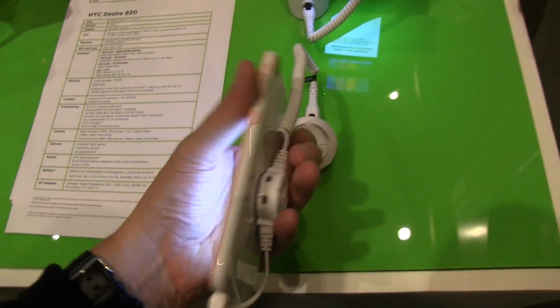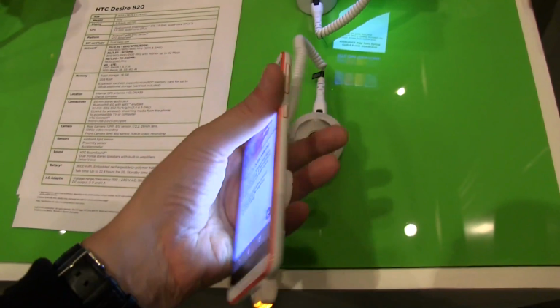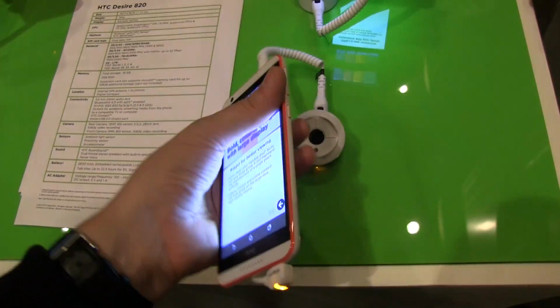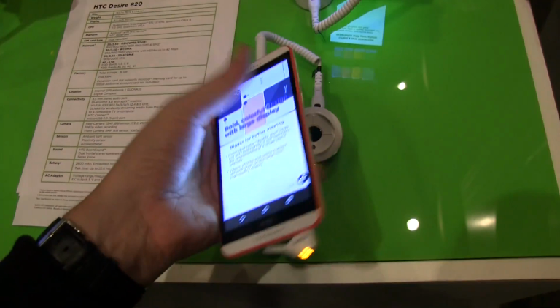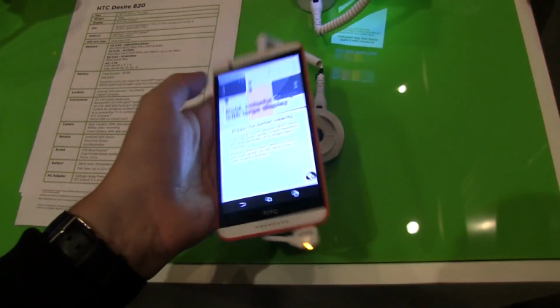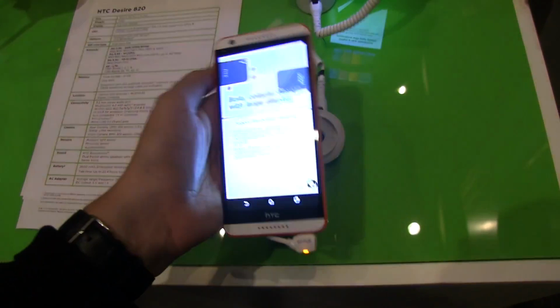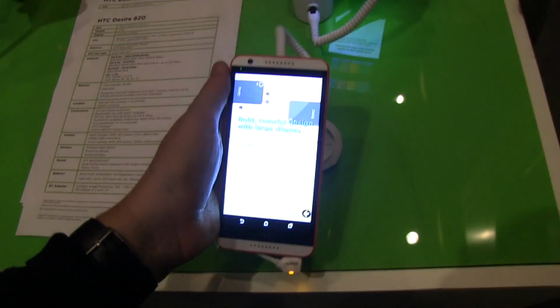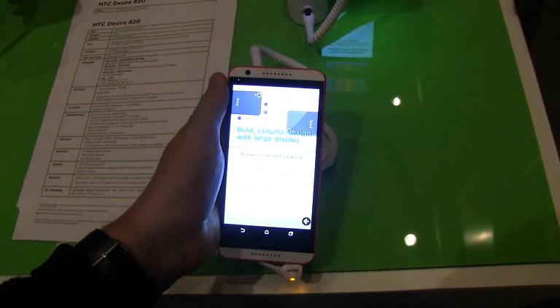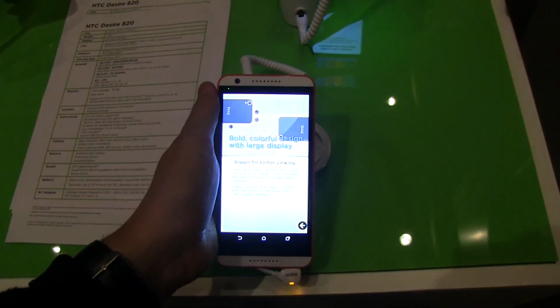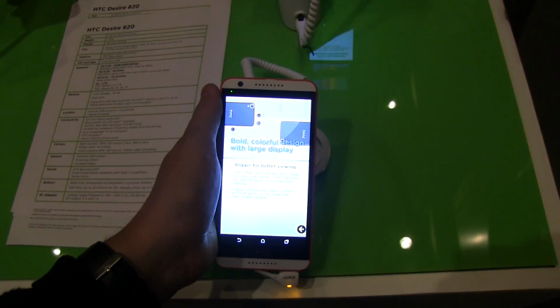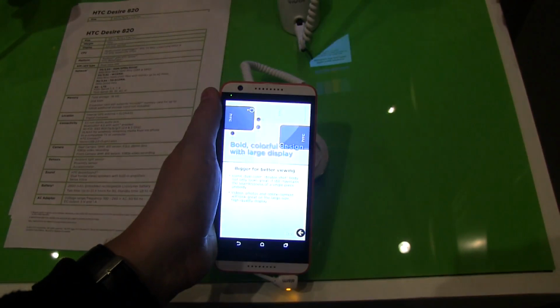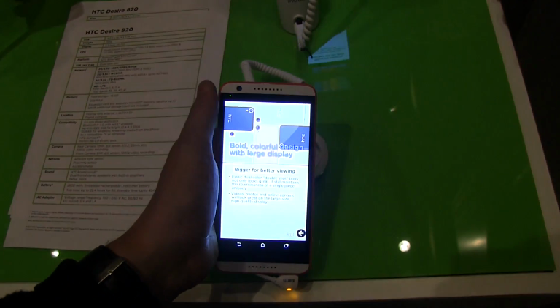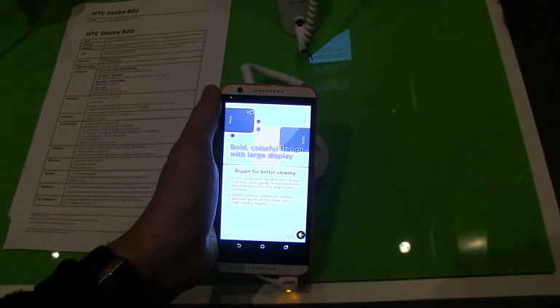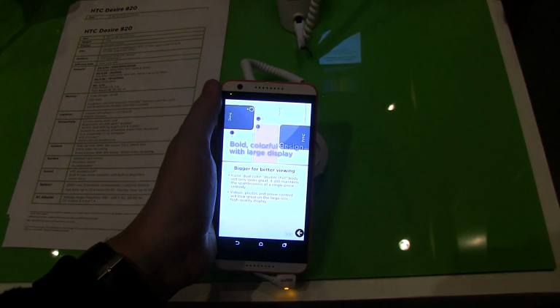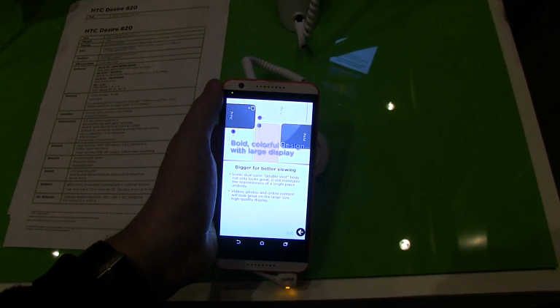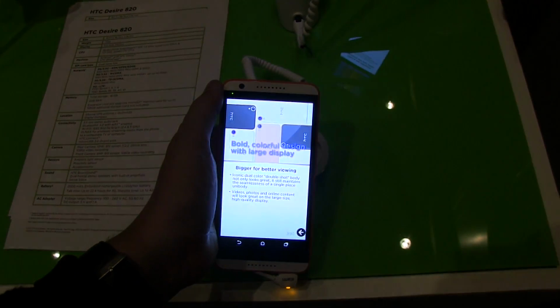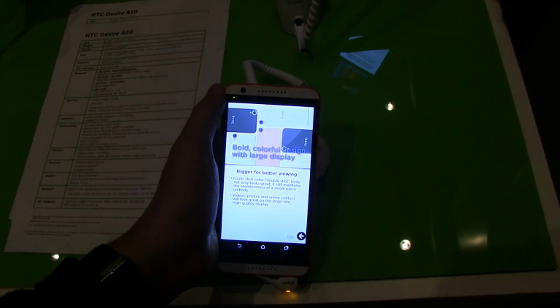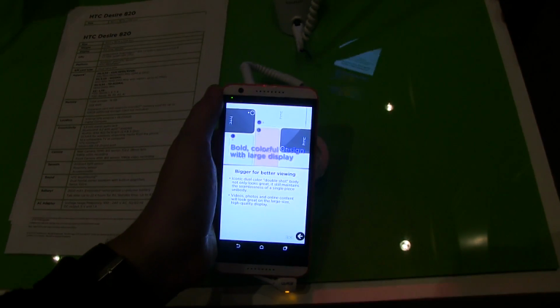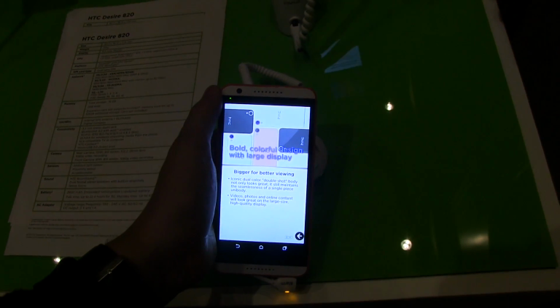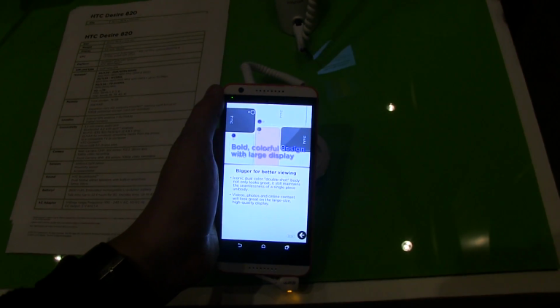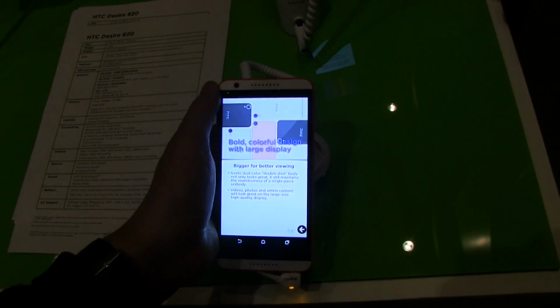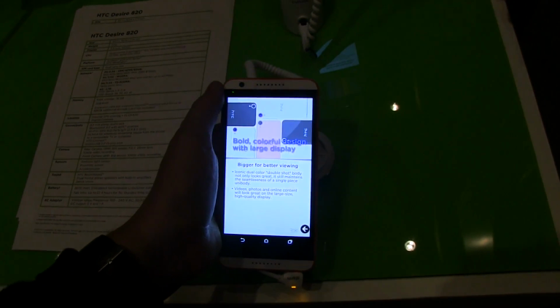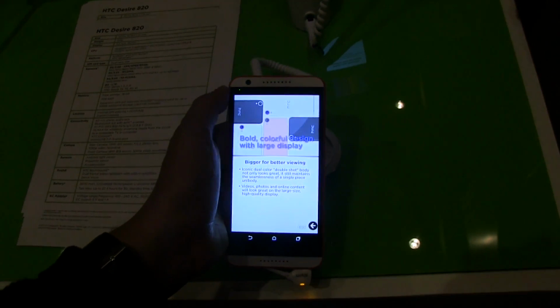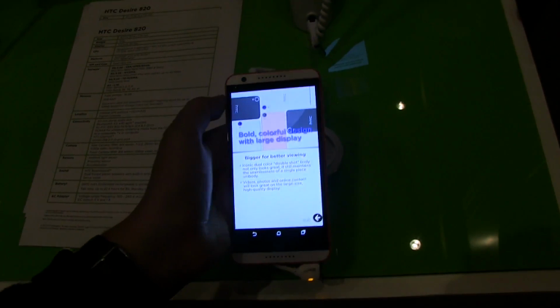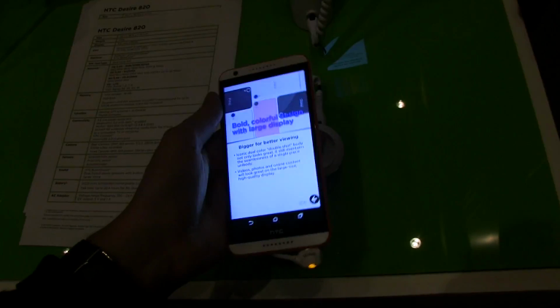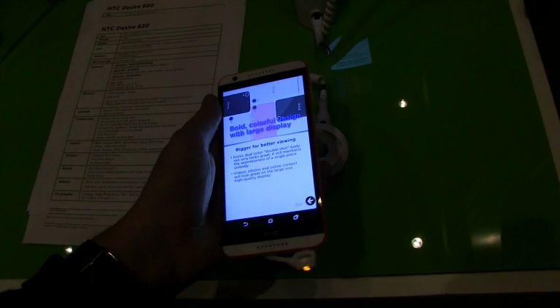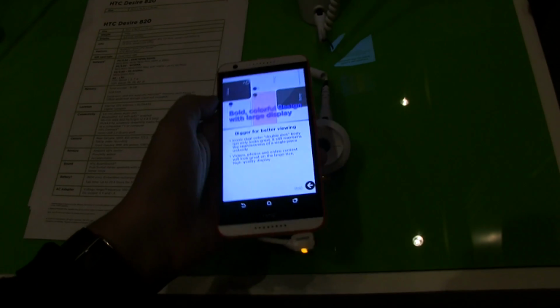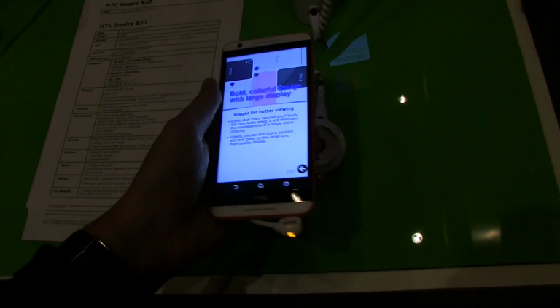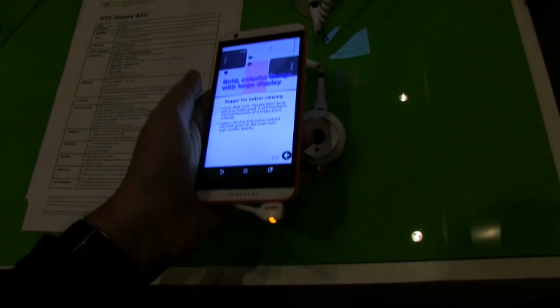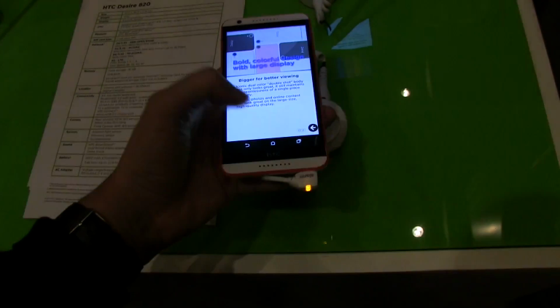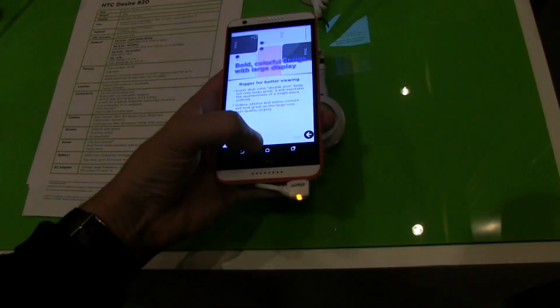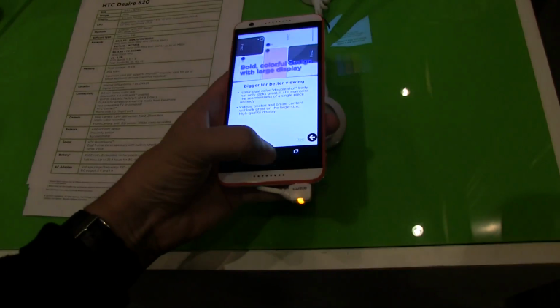And we have a new 8 megapixel camera on the front. So this is definitely a selfie phone.